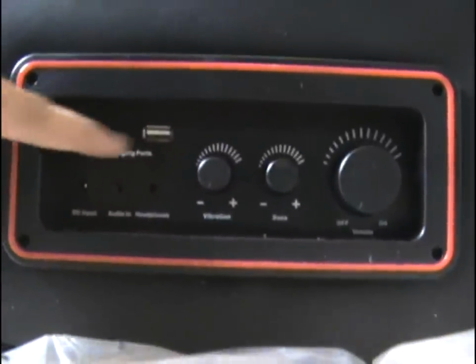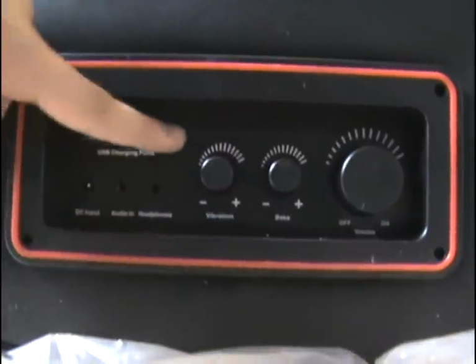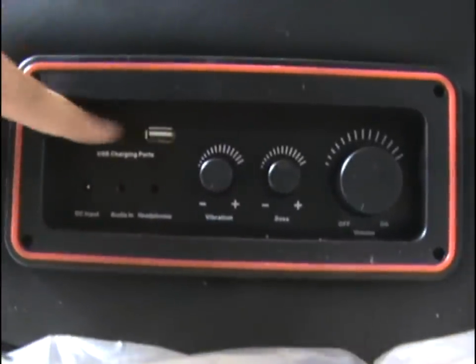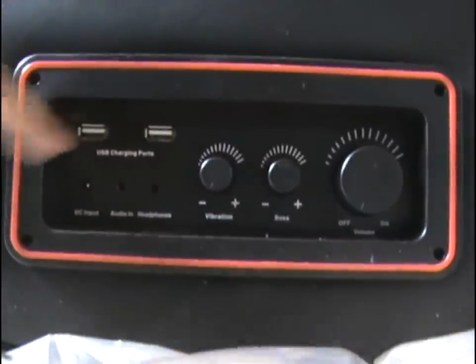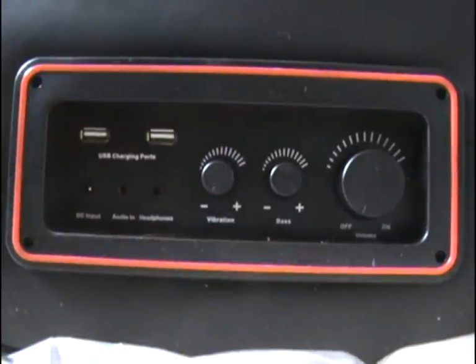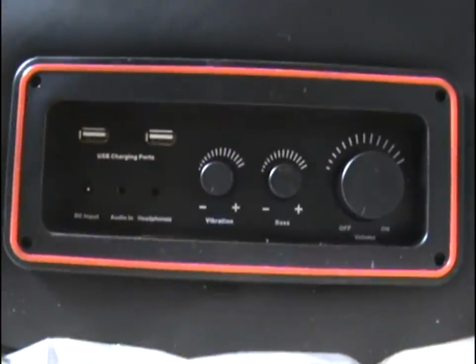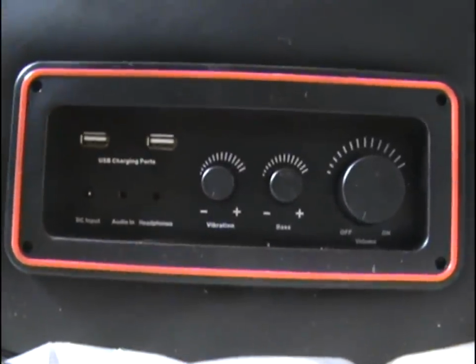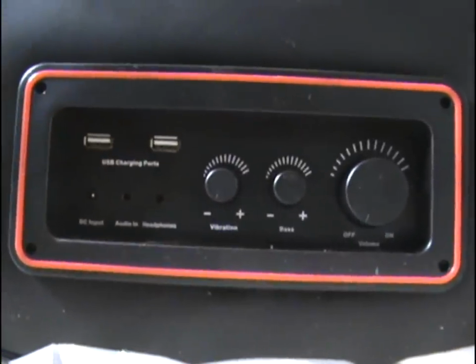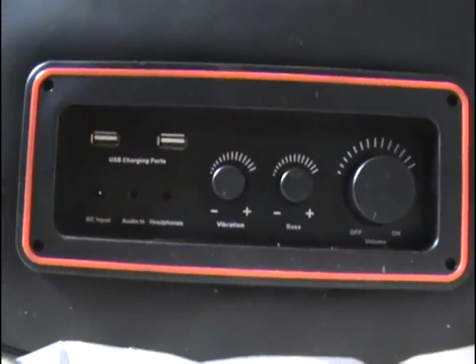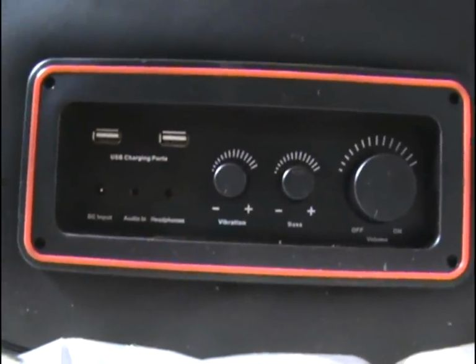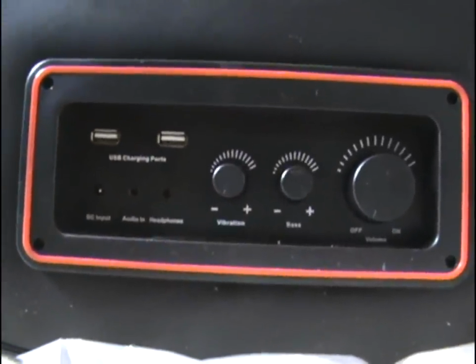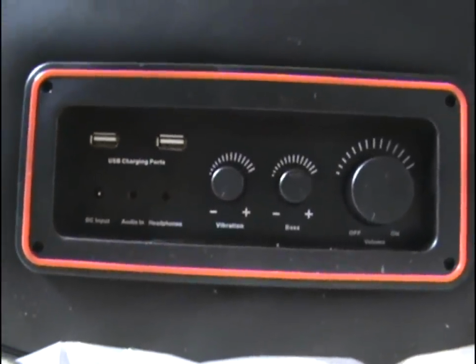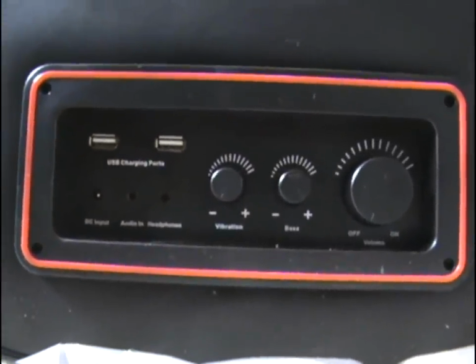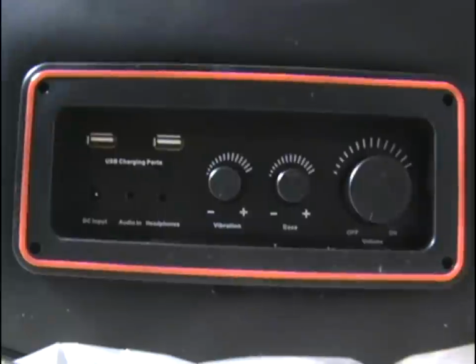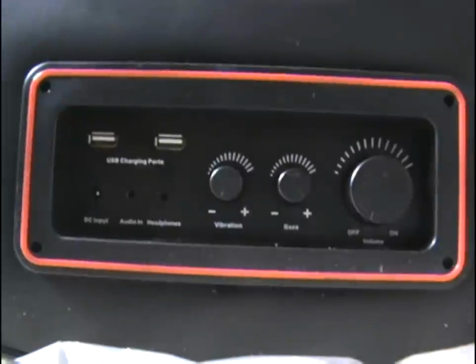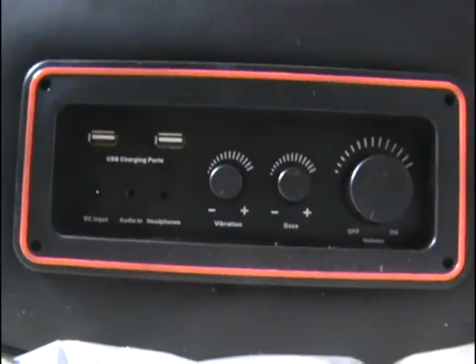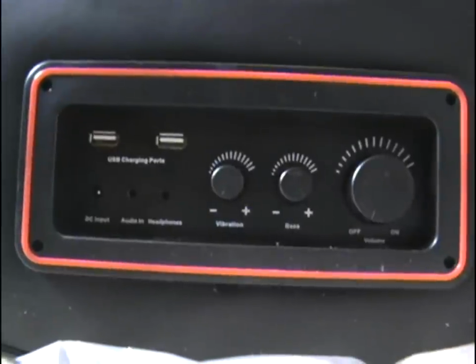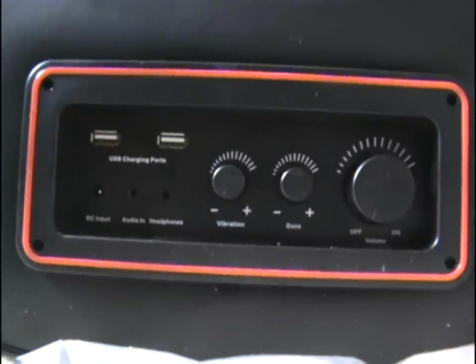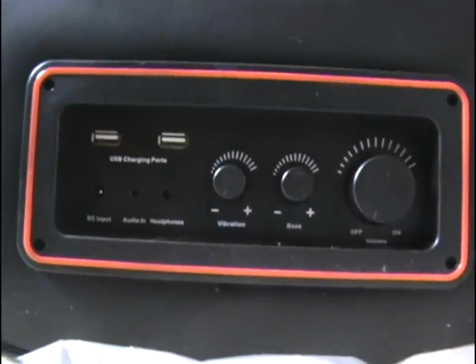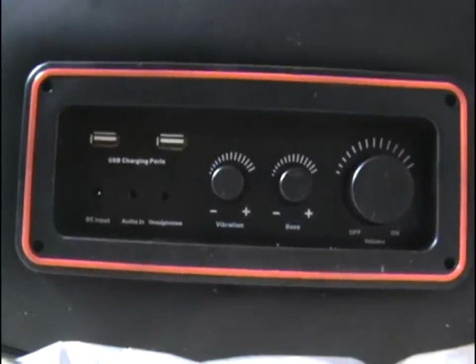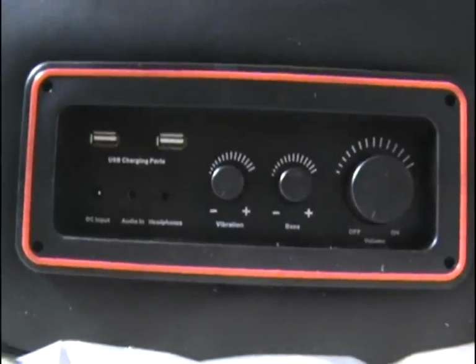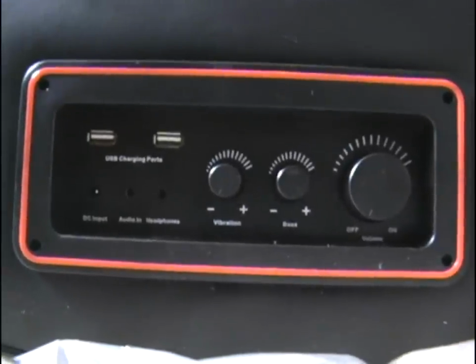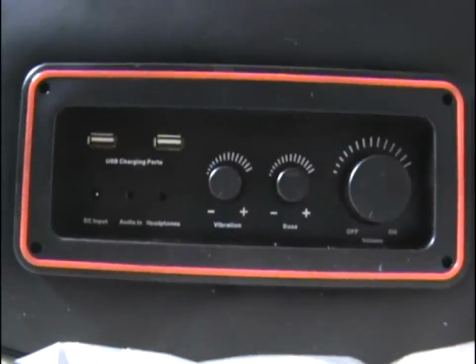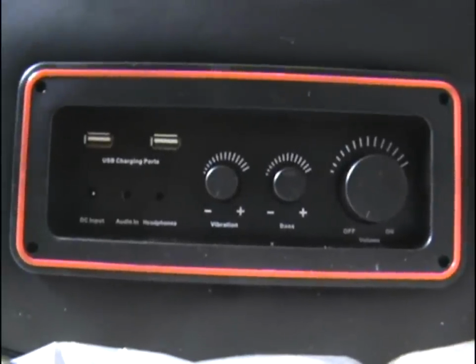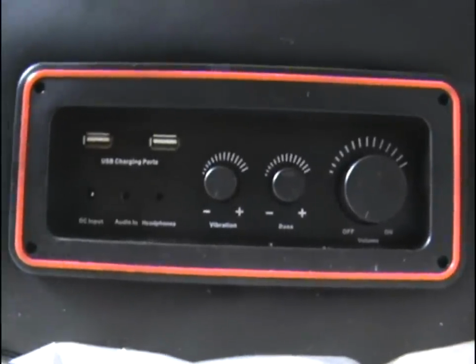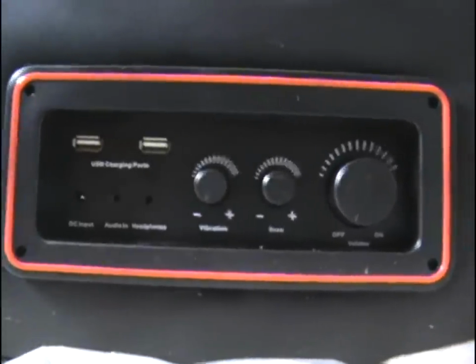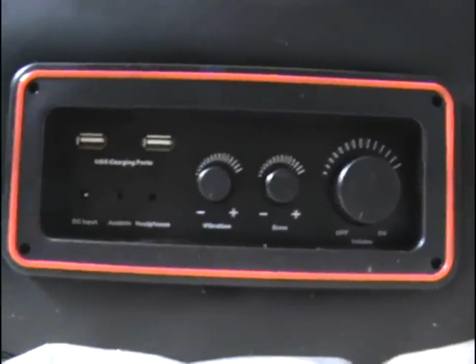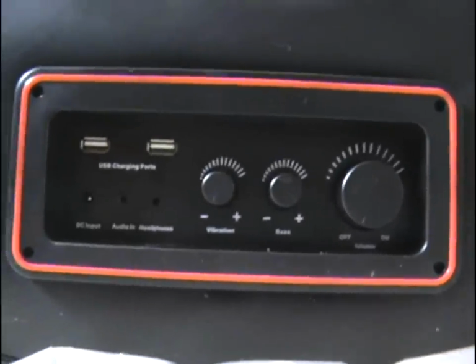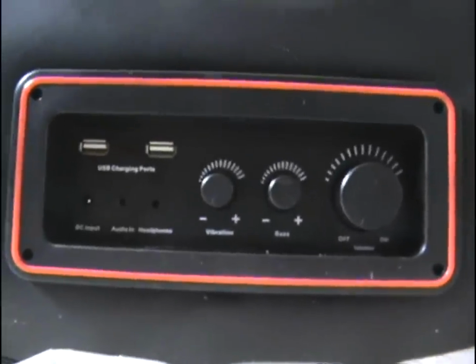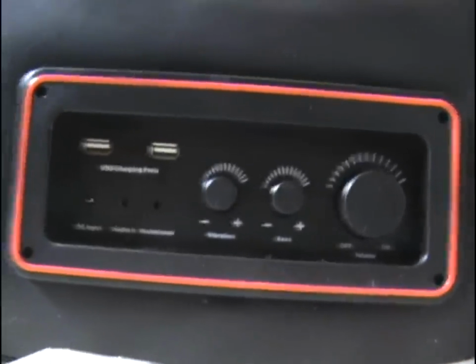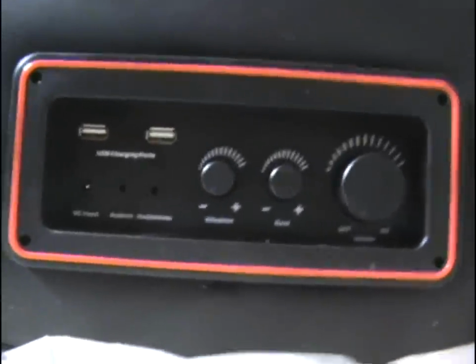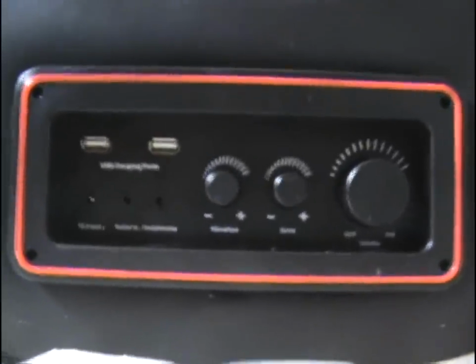These are the two USB charging ports. You can plug in your phone into it, anything that has a USB — it doesn't have to be related to the chair.